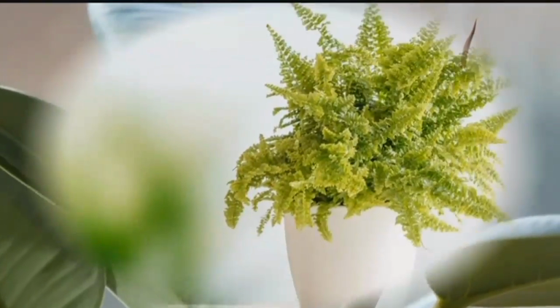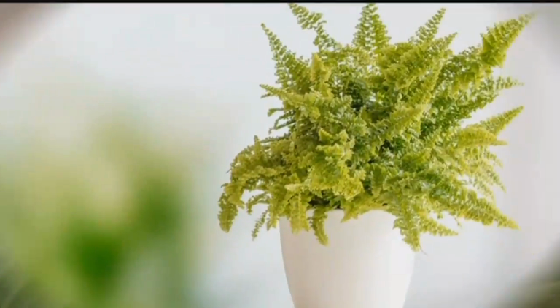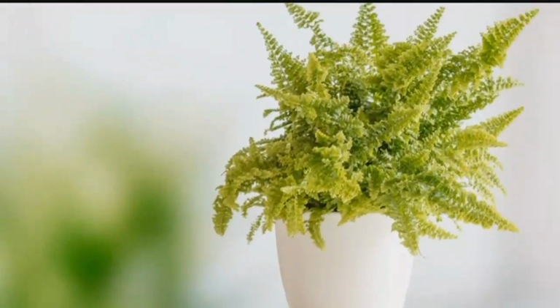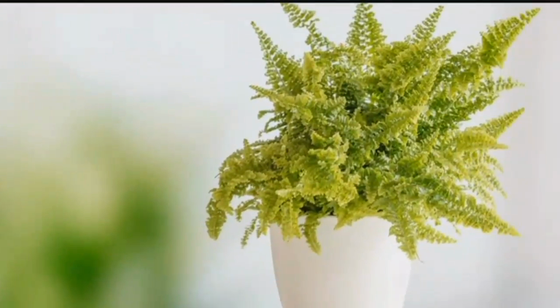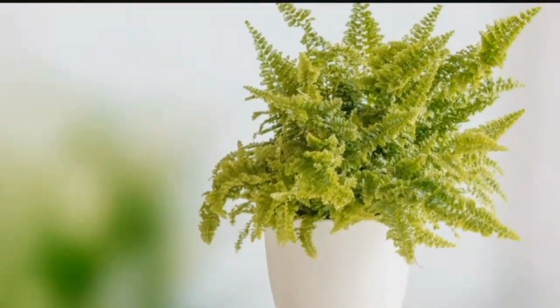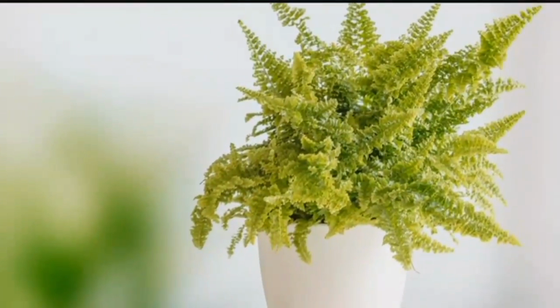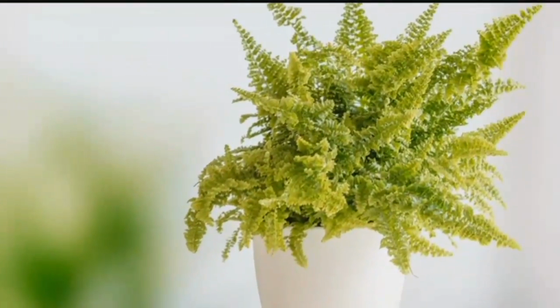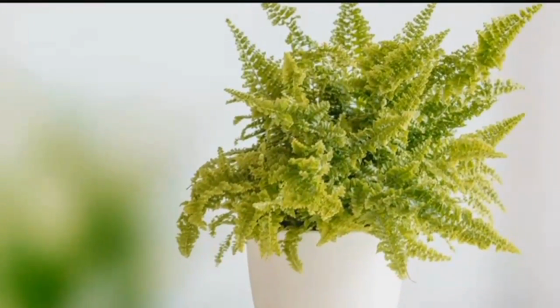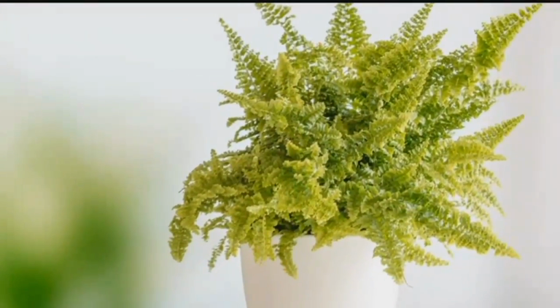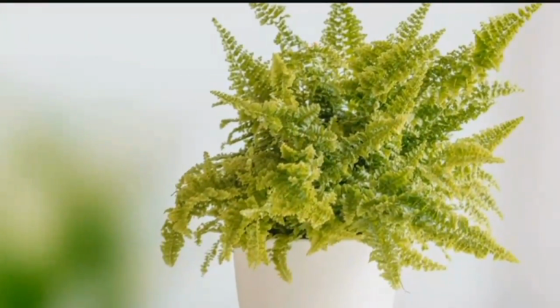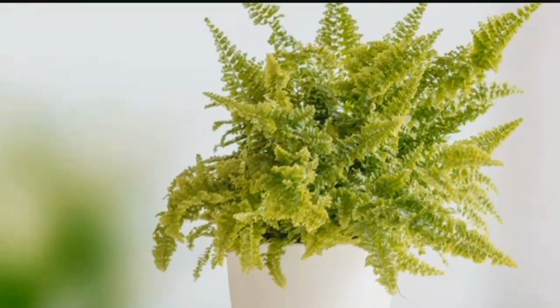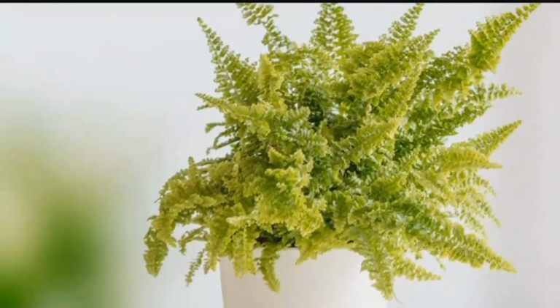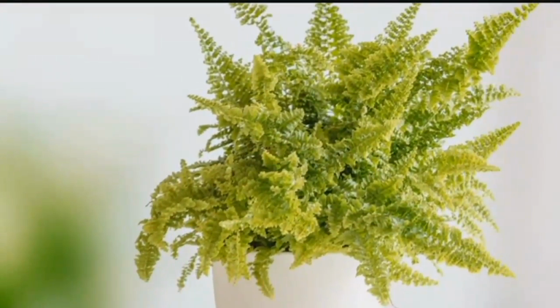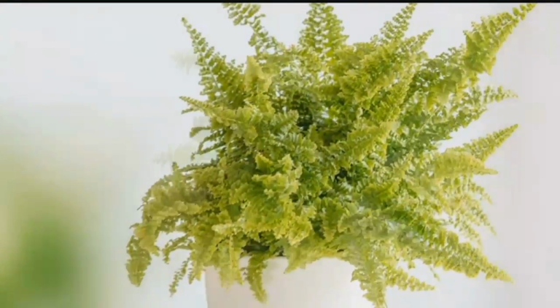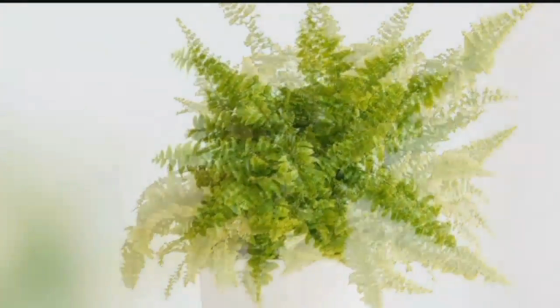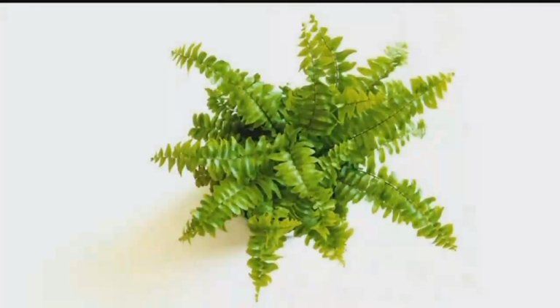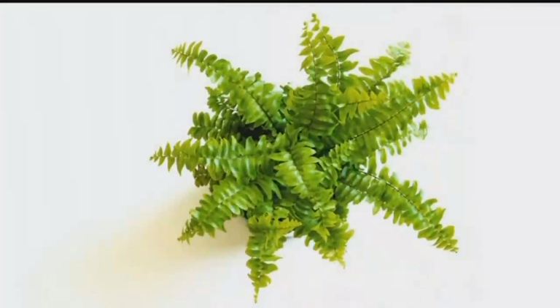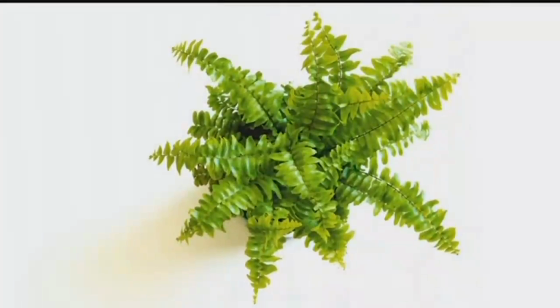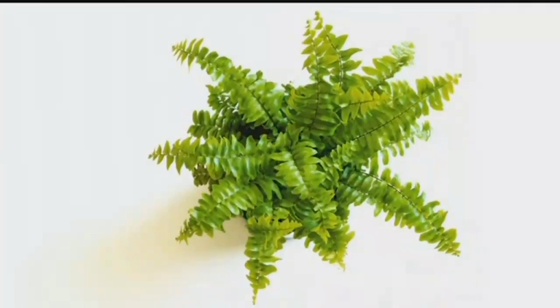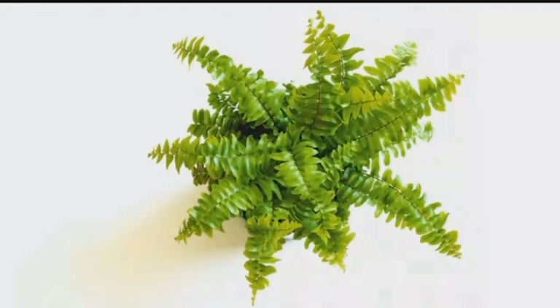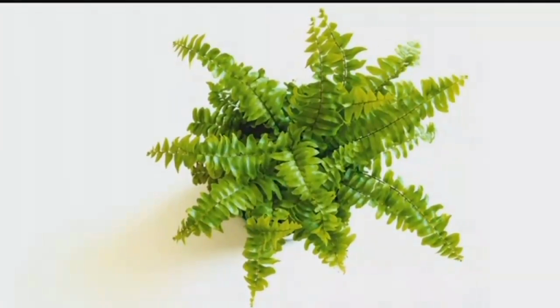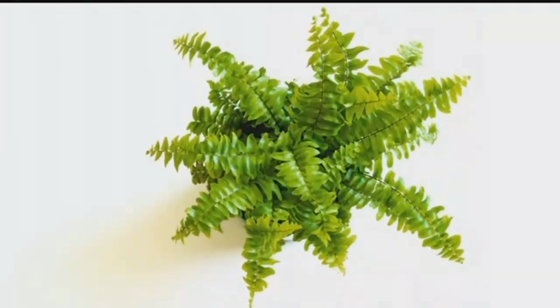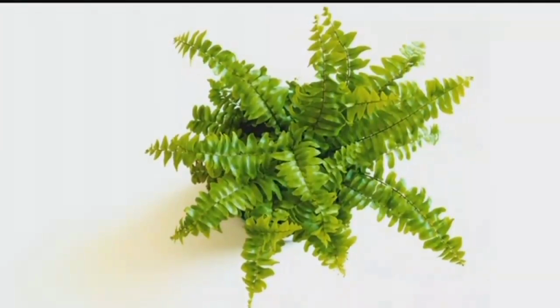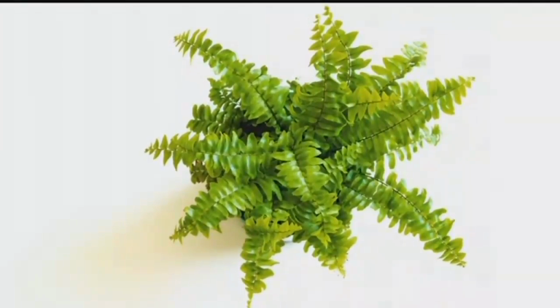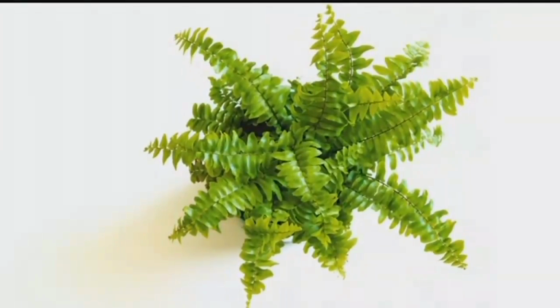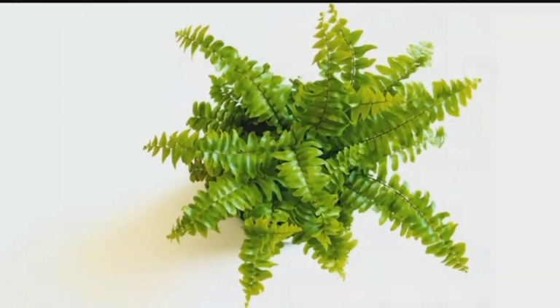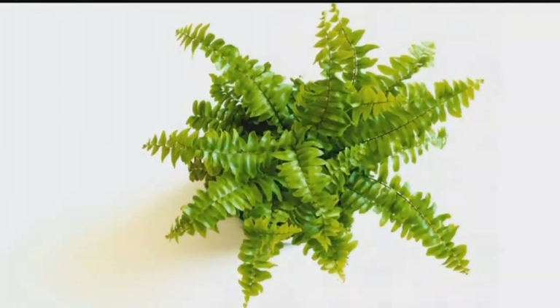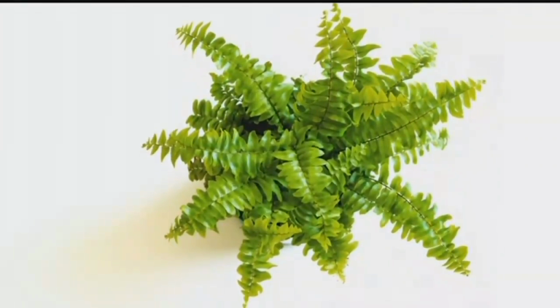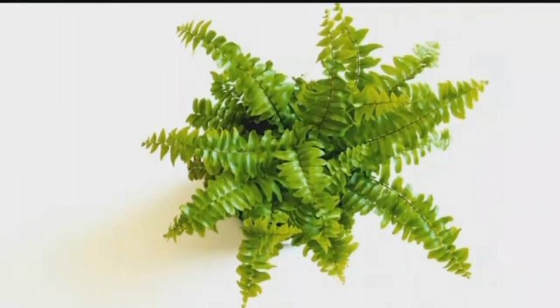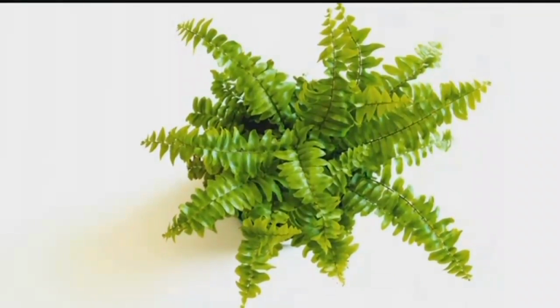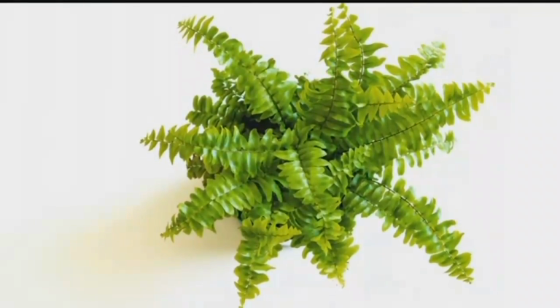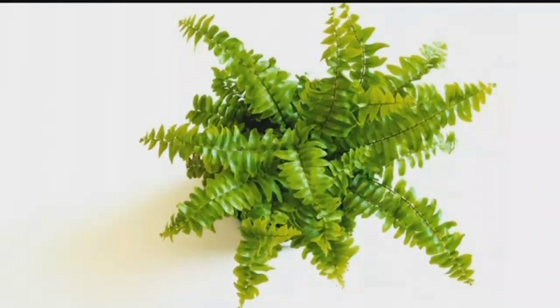Add Boston Fern to the list of purifiers. This plant, however, is also a natural humidifier.